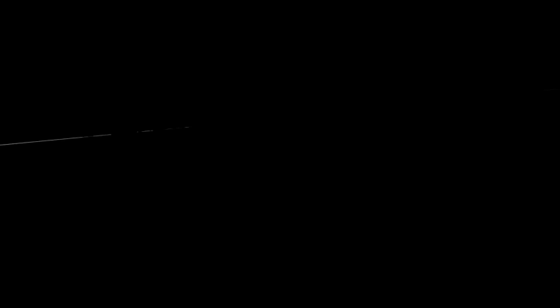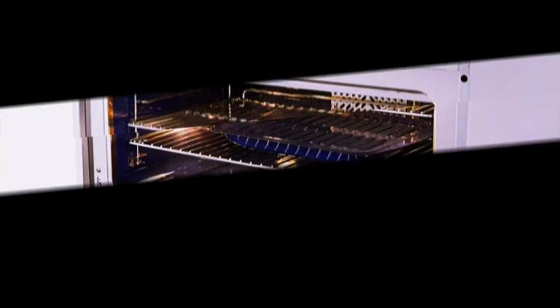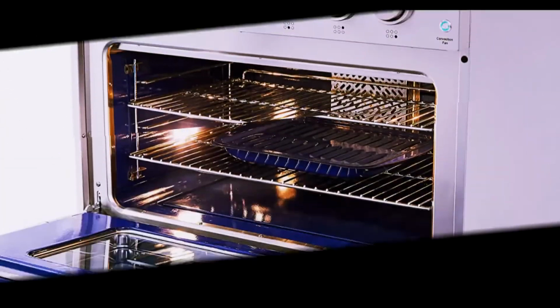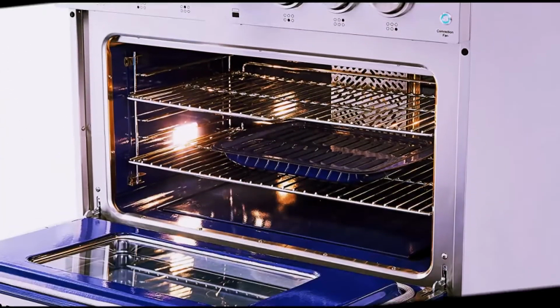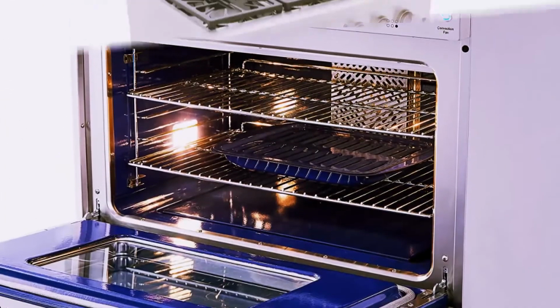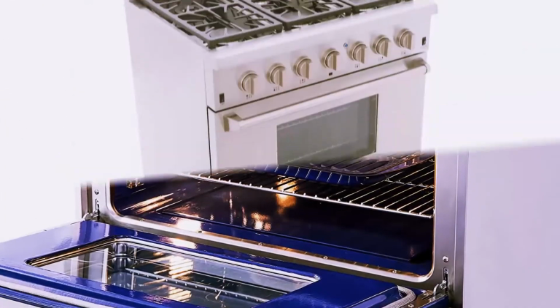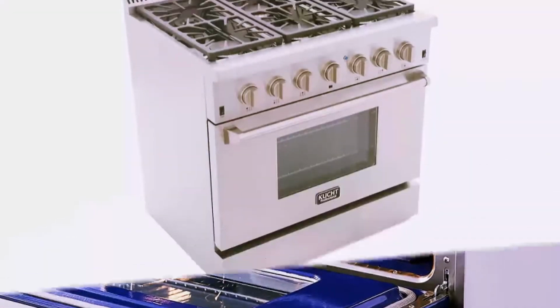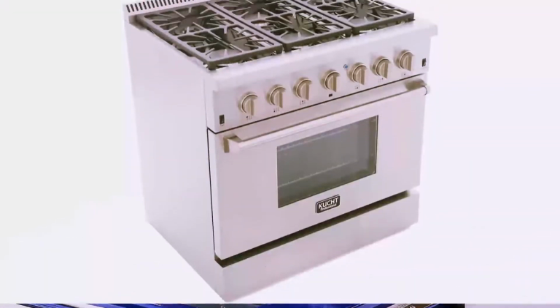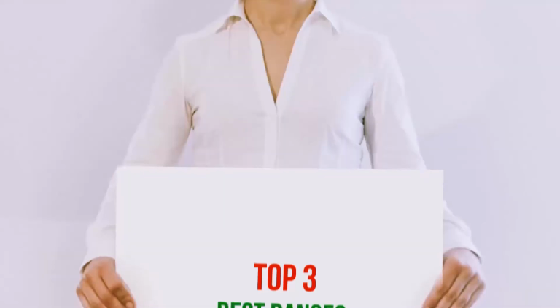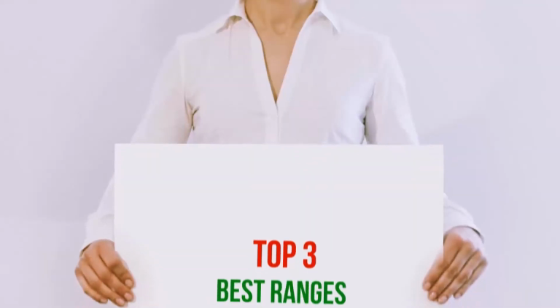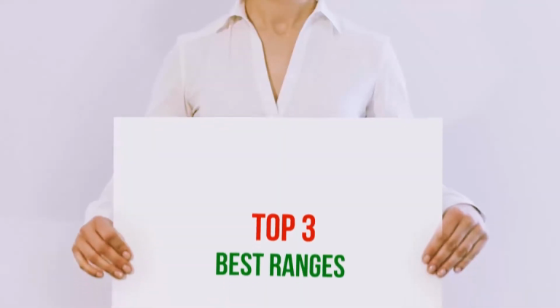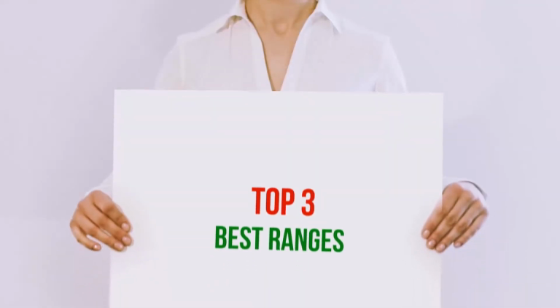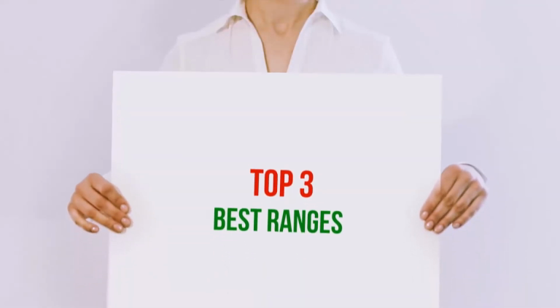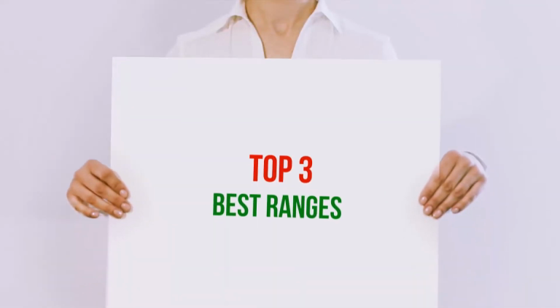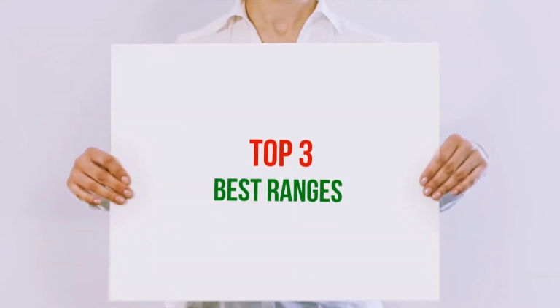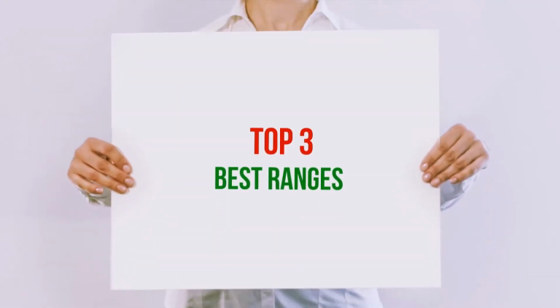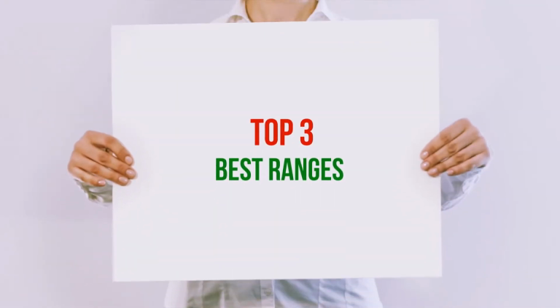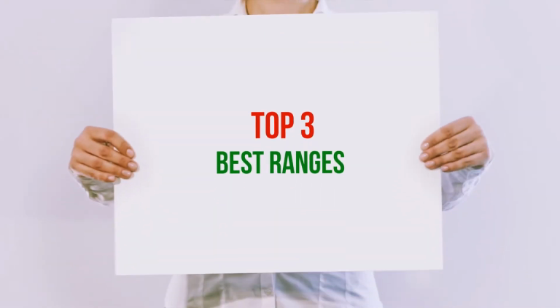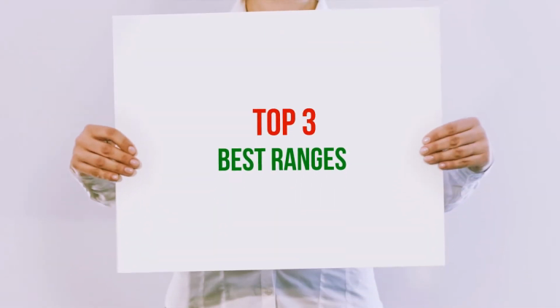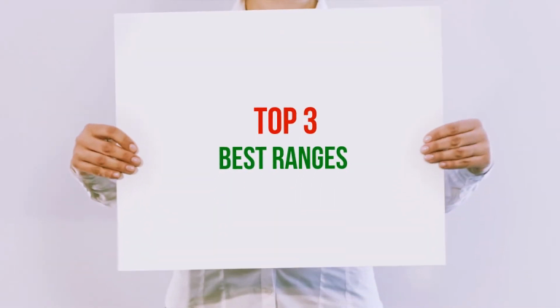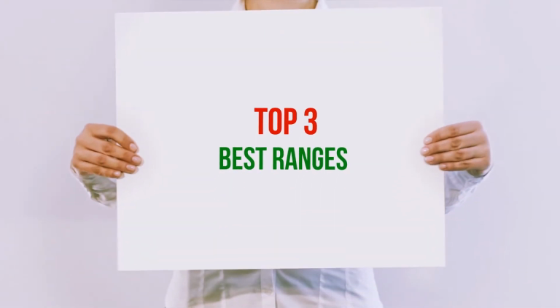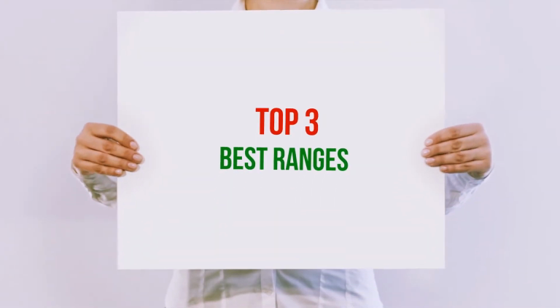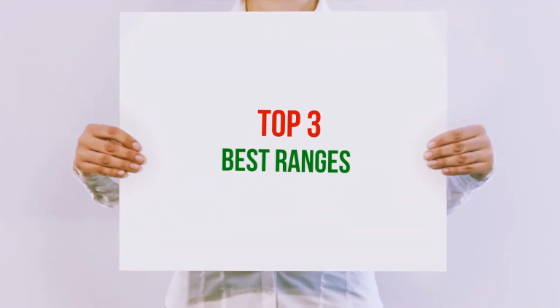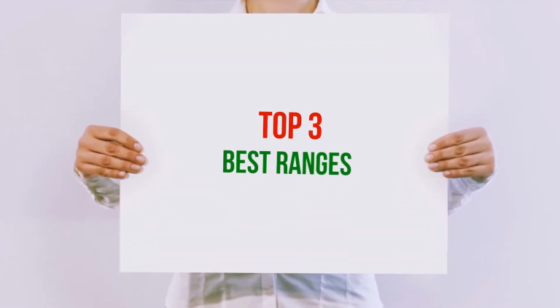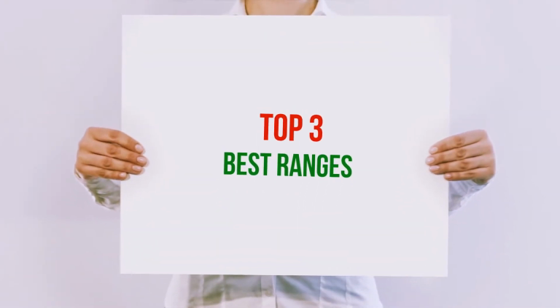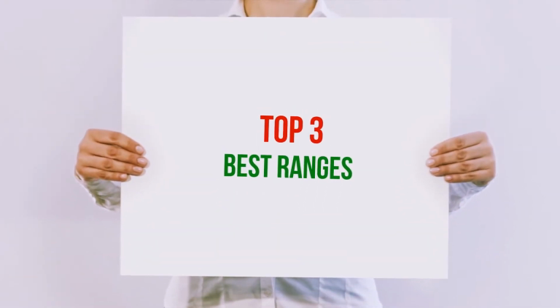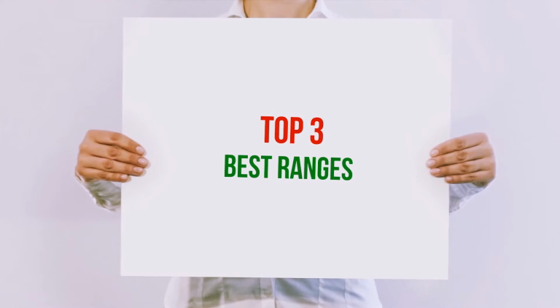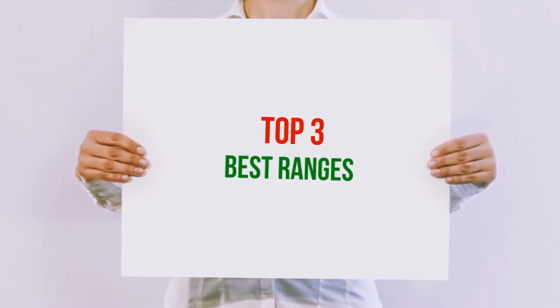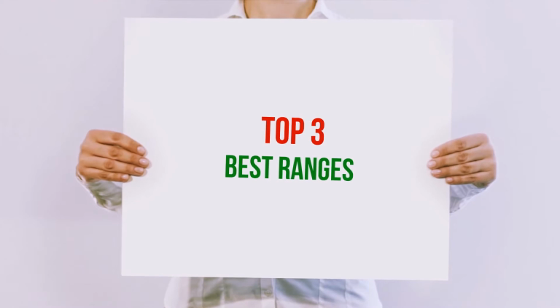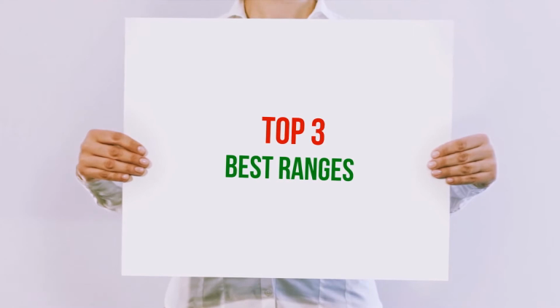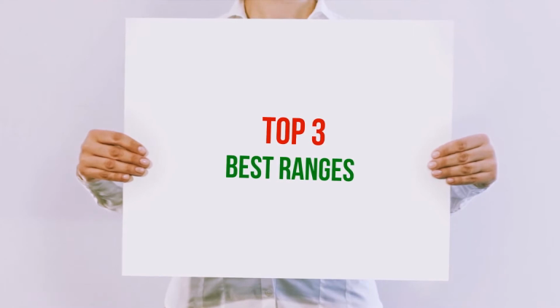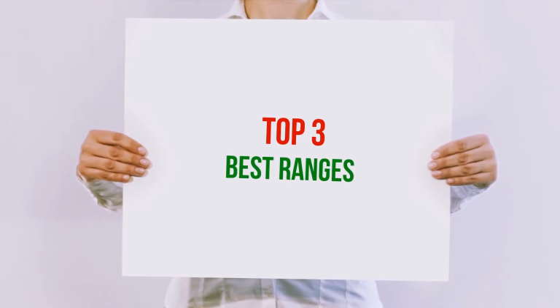Hi guys, welcome back to my channel. In today's video we're going to check out the top three best ranges.